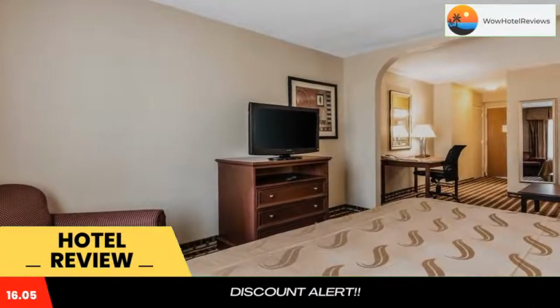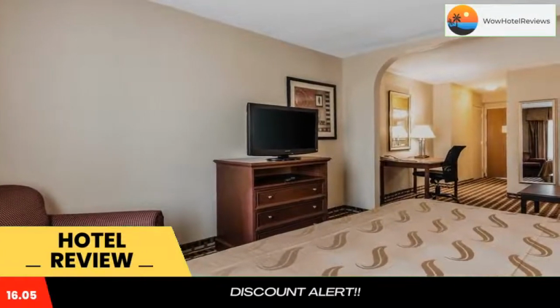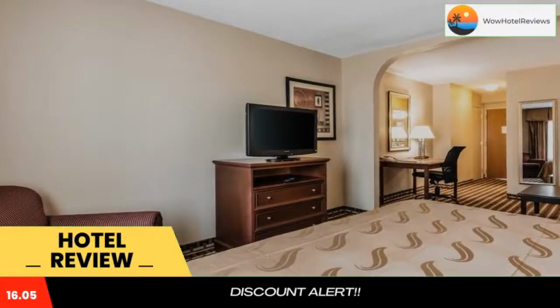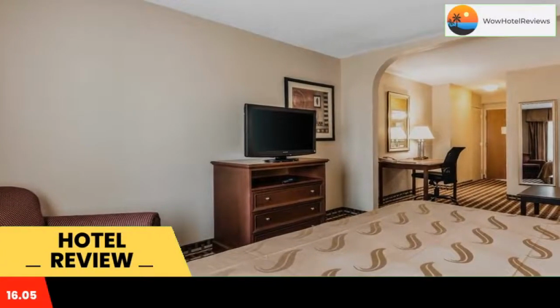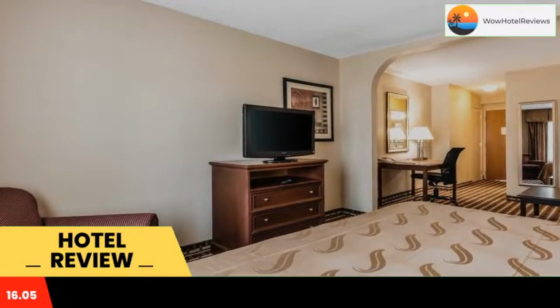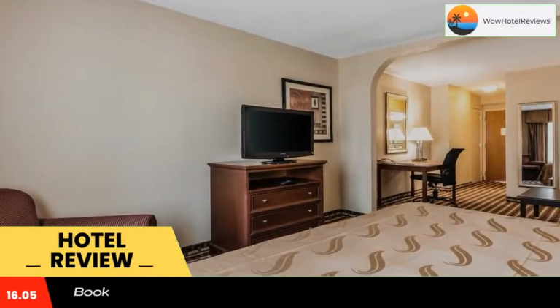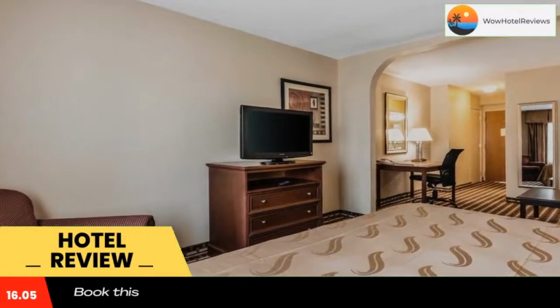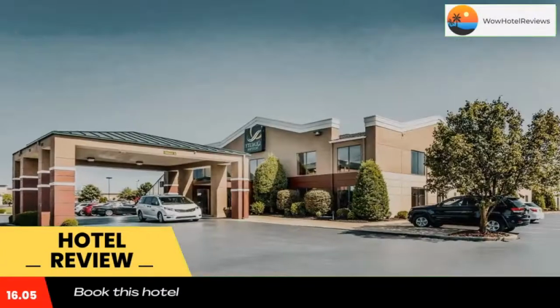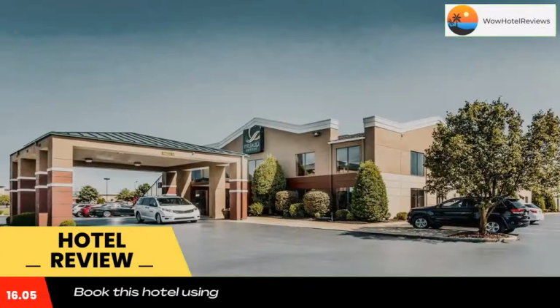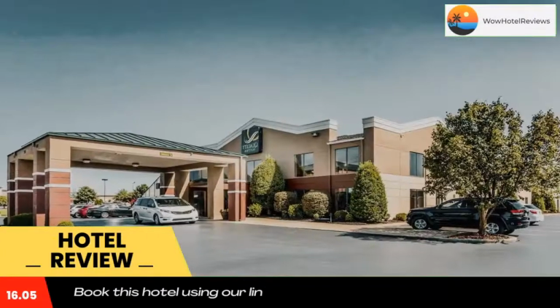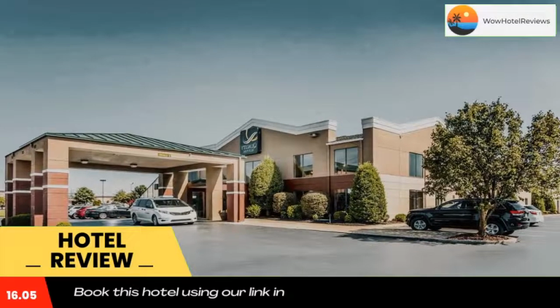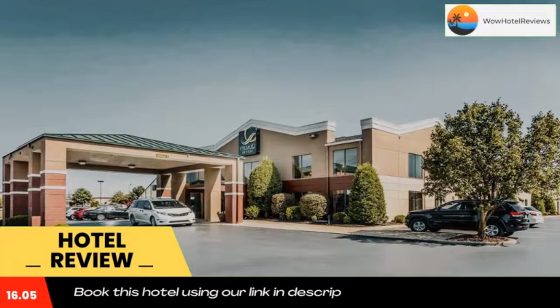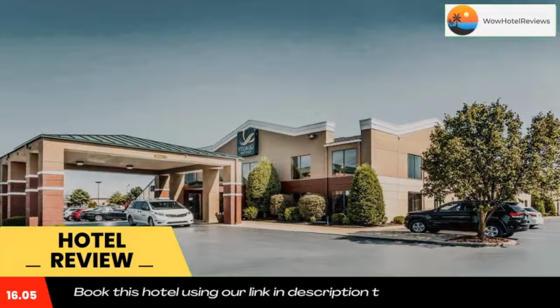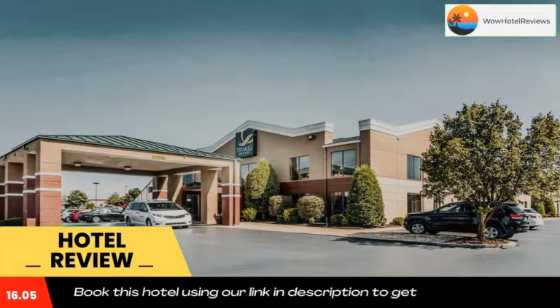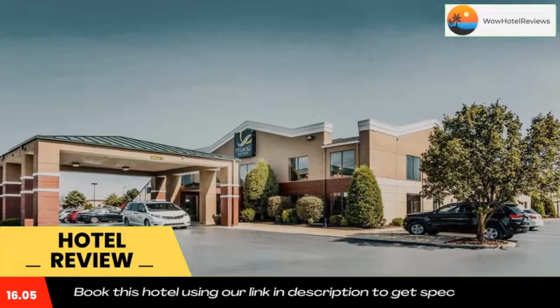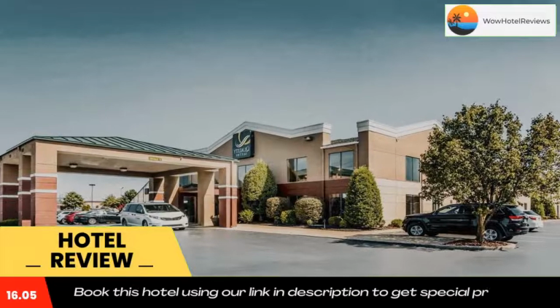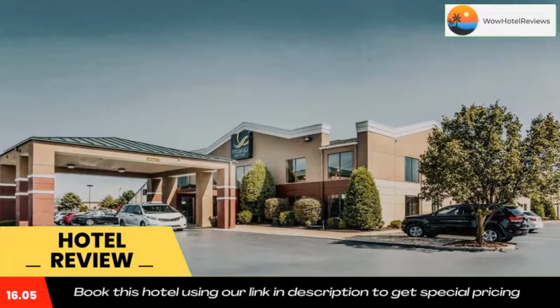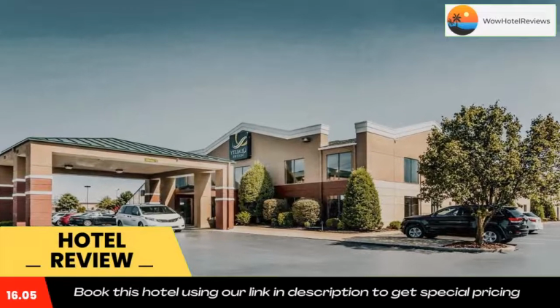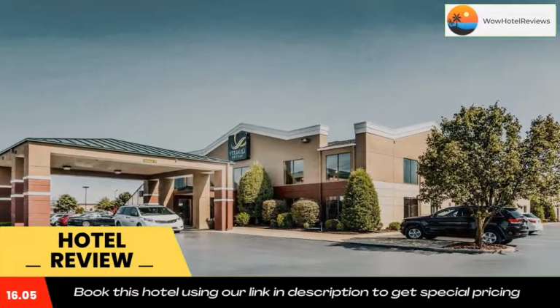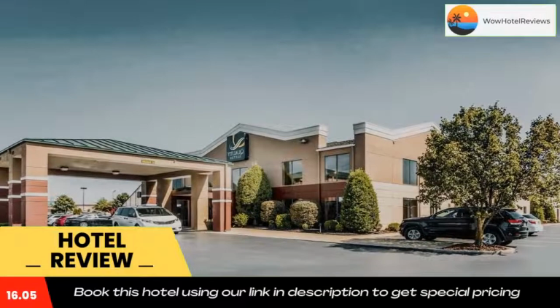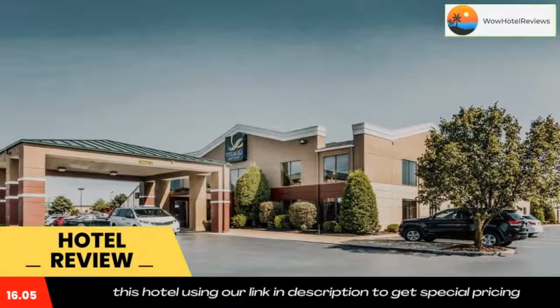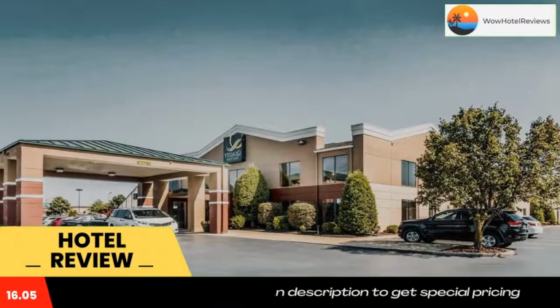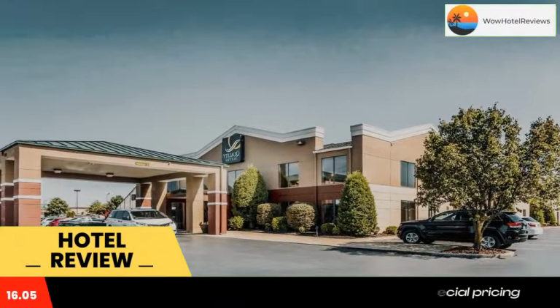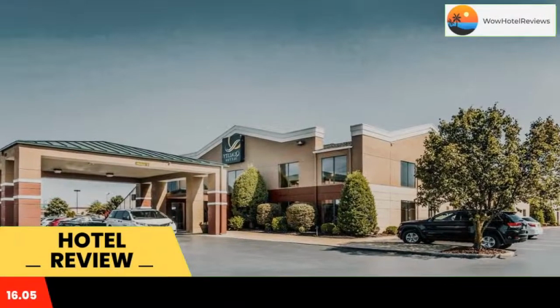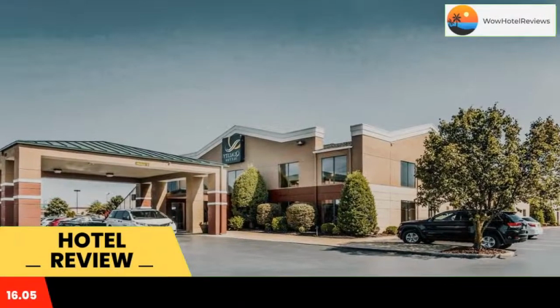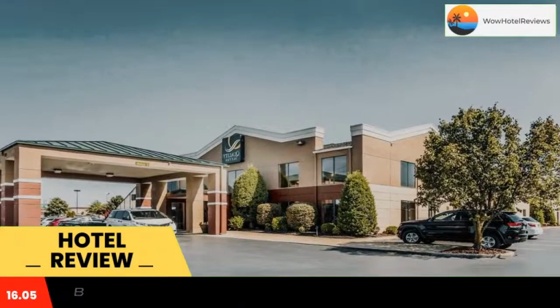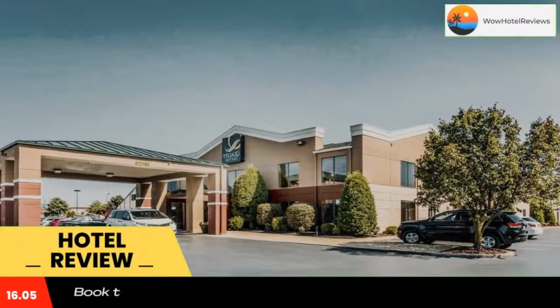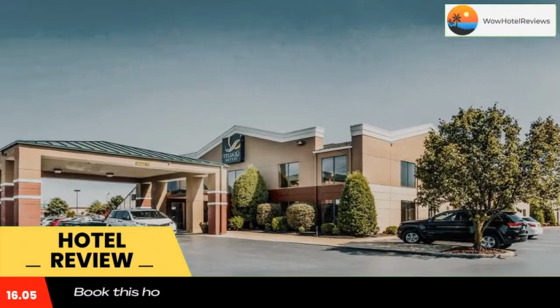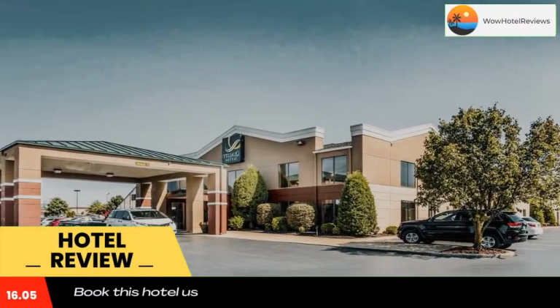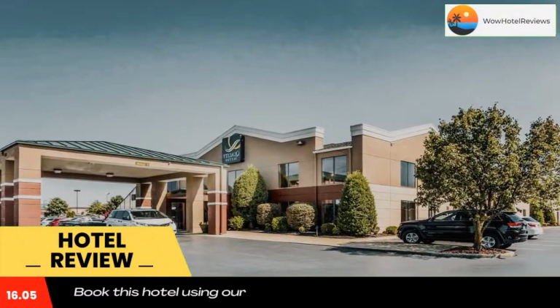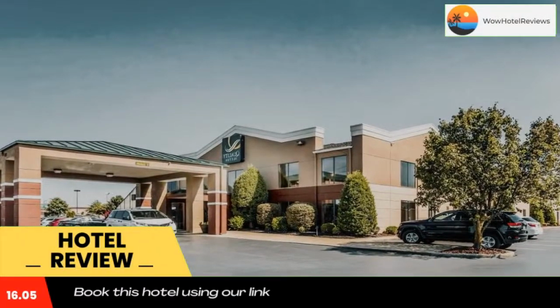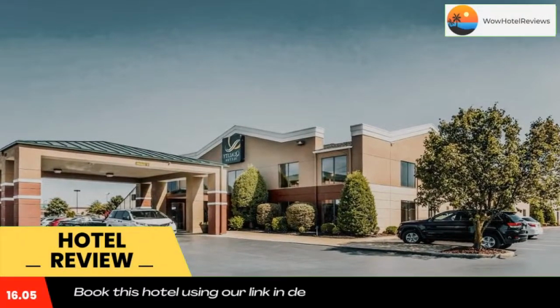Paxton Park Golf Course is just 12 minutes from the hotel. Harrah's Metropolis Casino is 10 miles away.